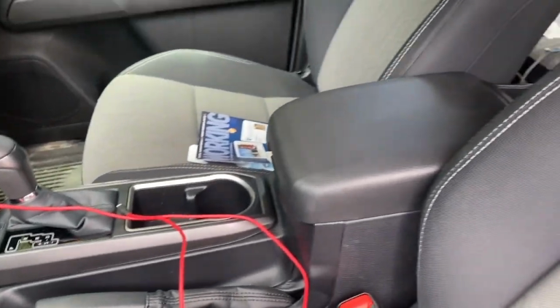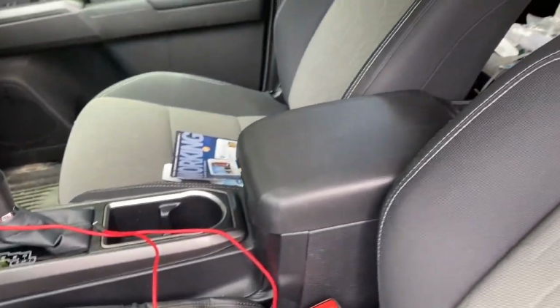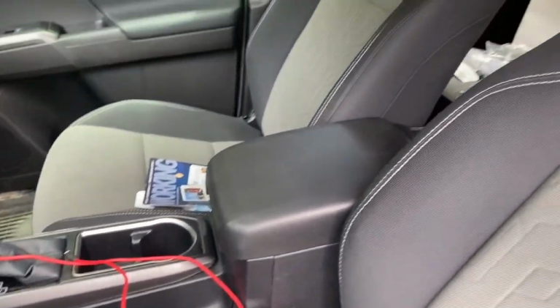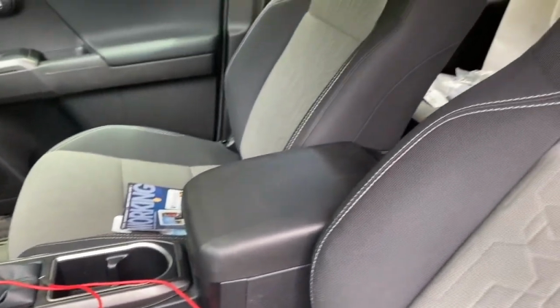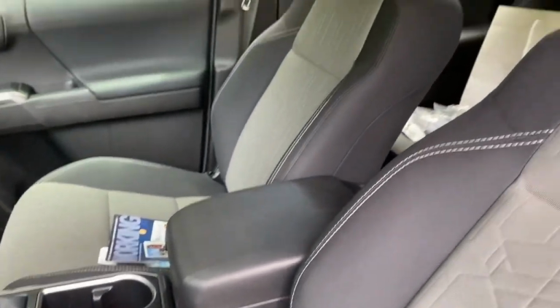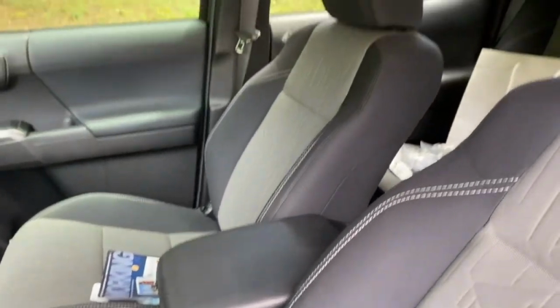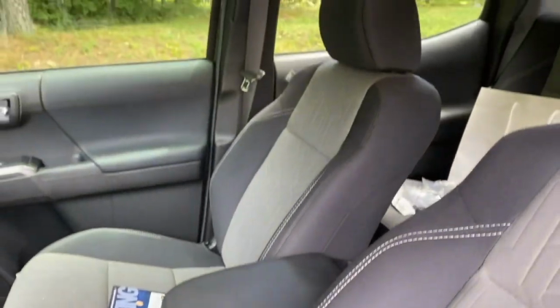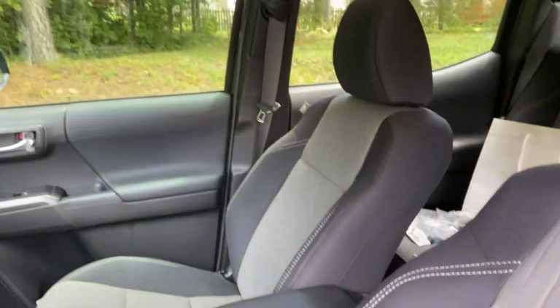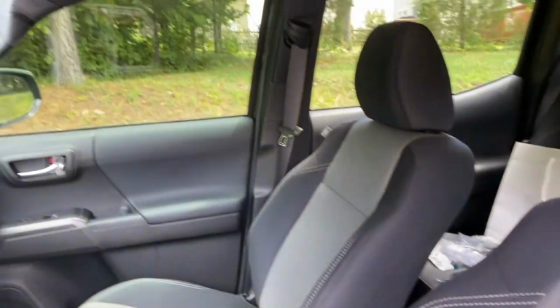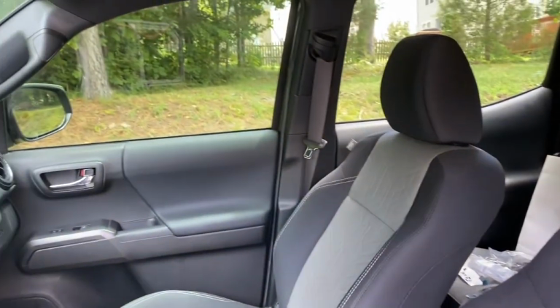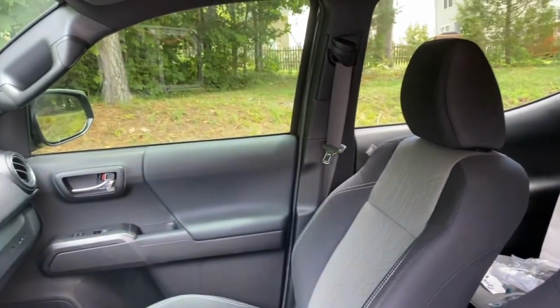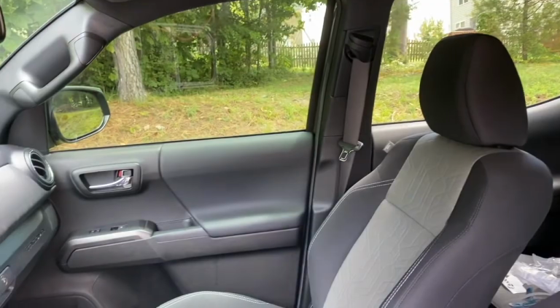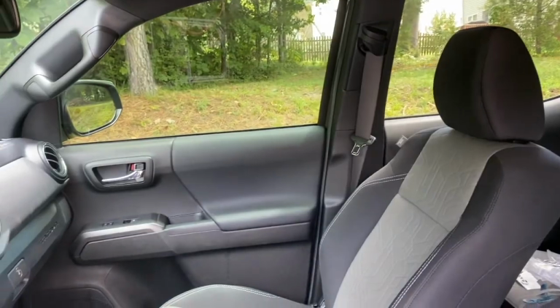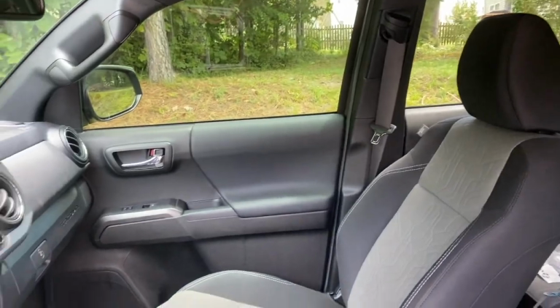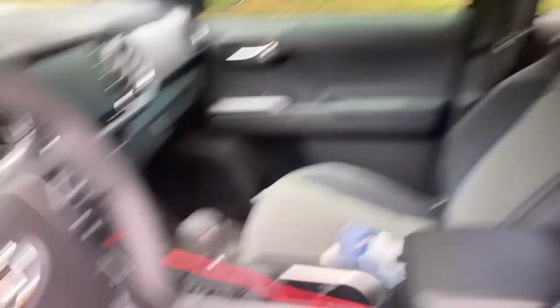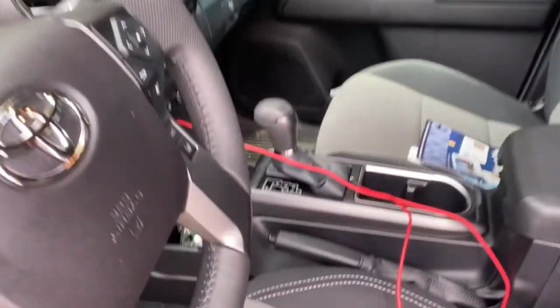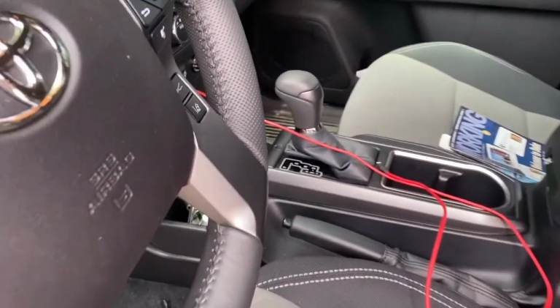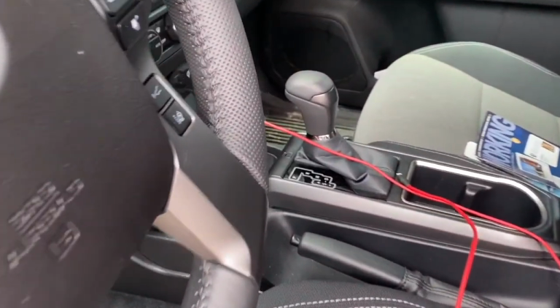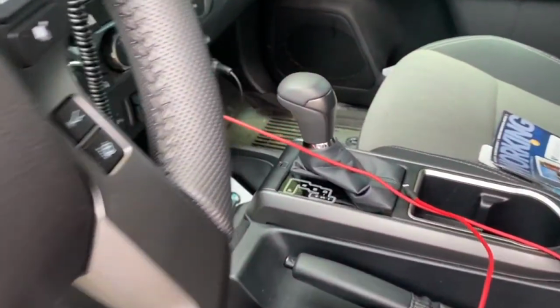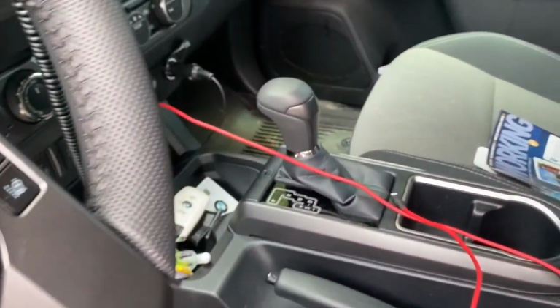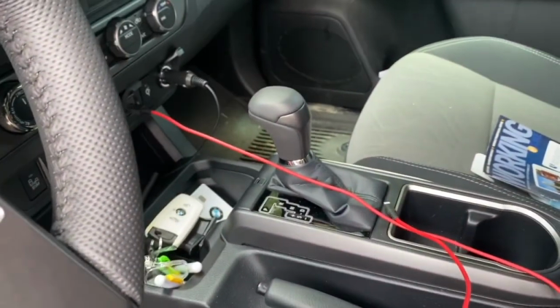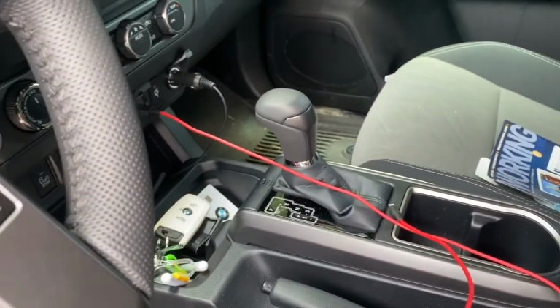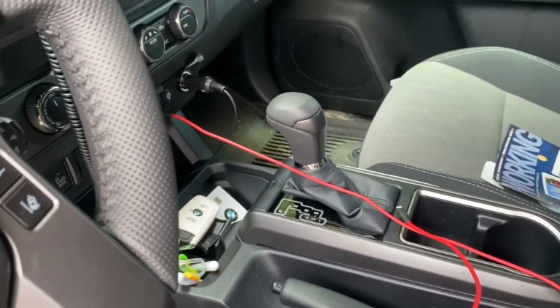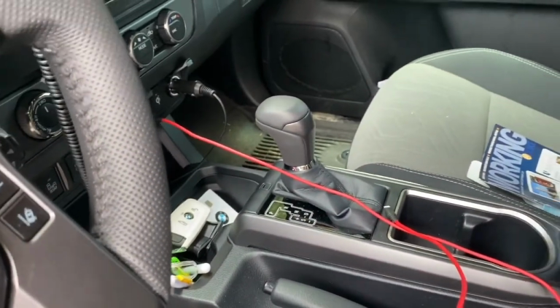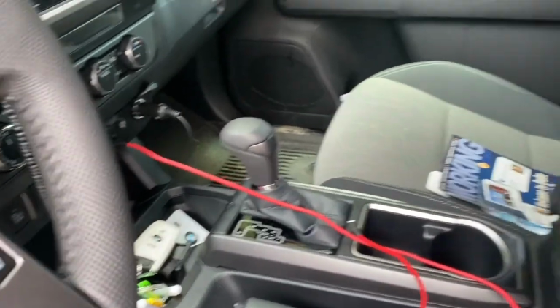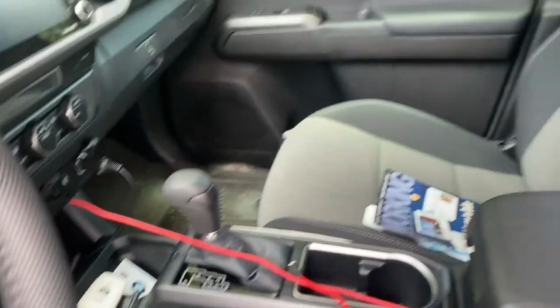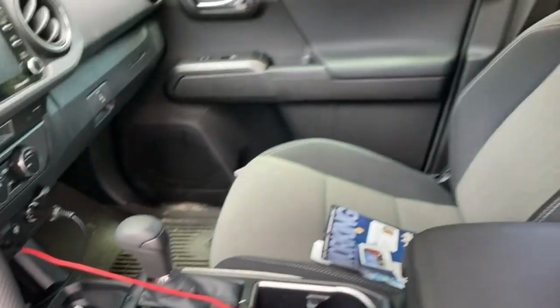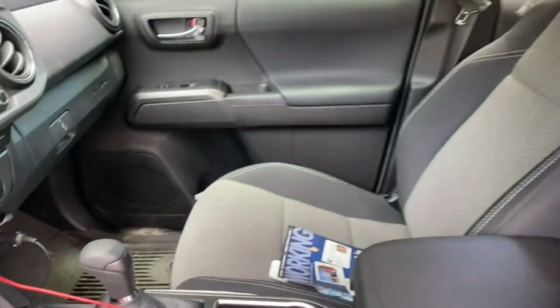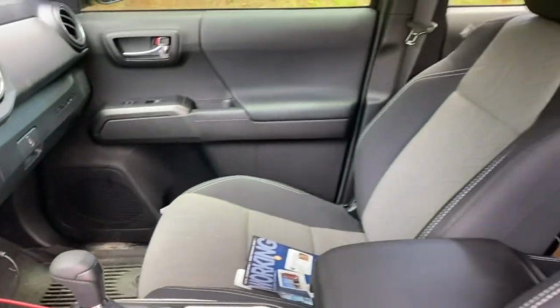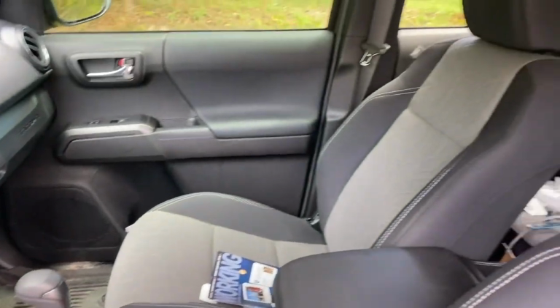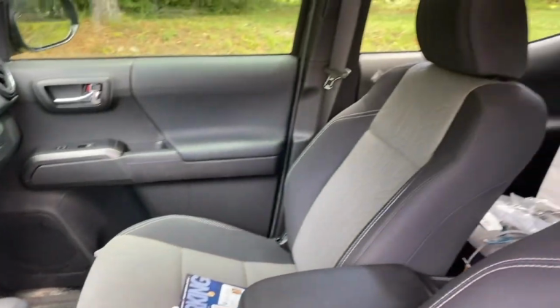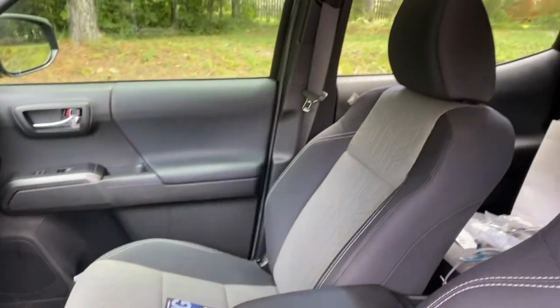I still drive a 3 Series also — you can see I got the key right there — but this is the new daily.